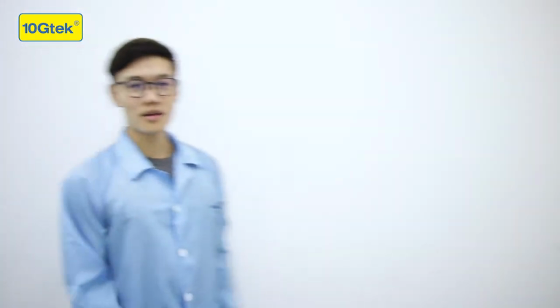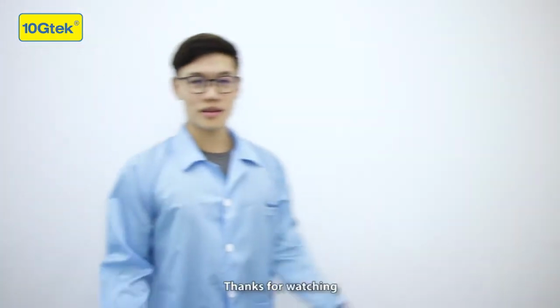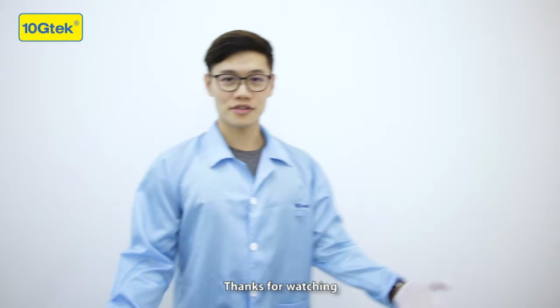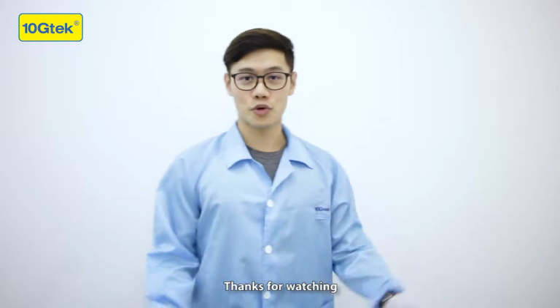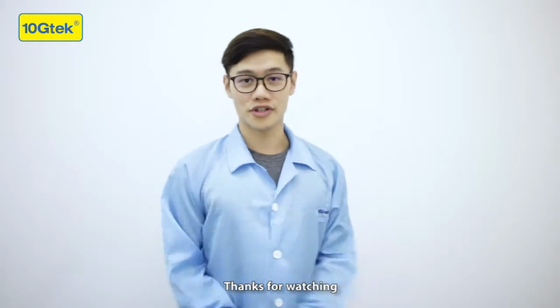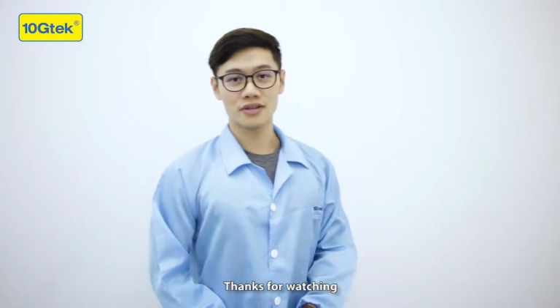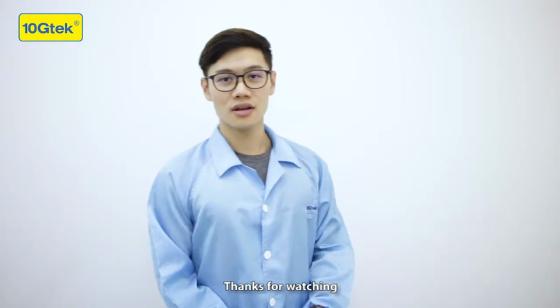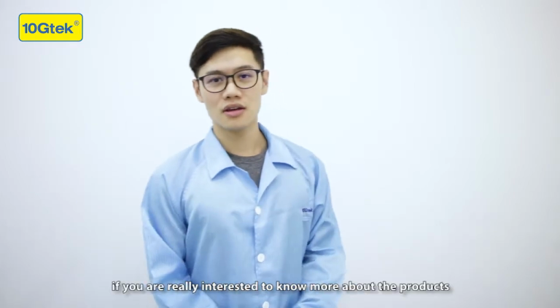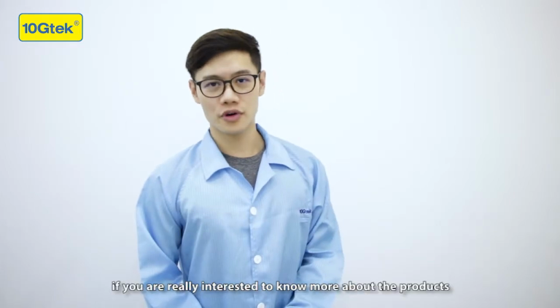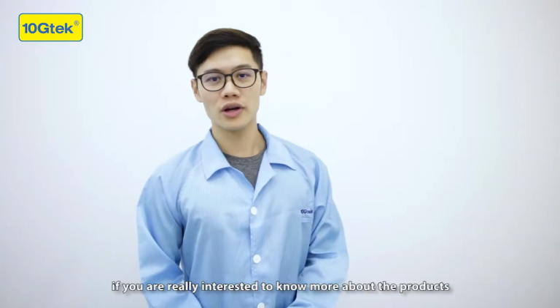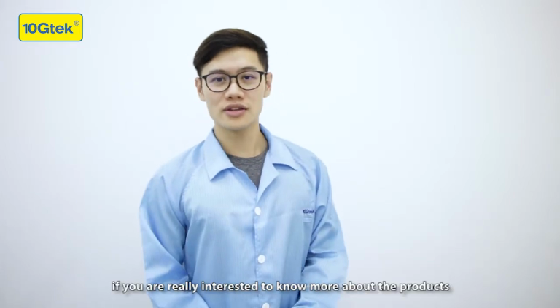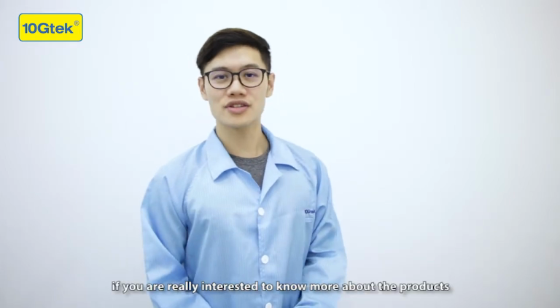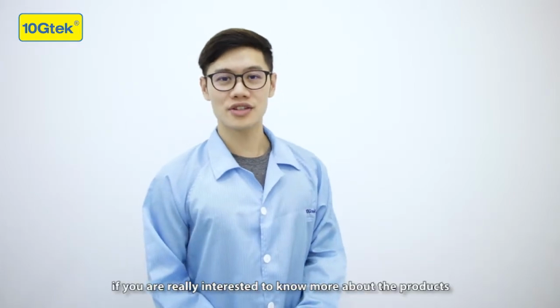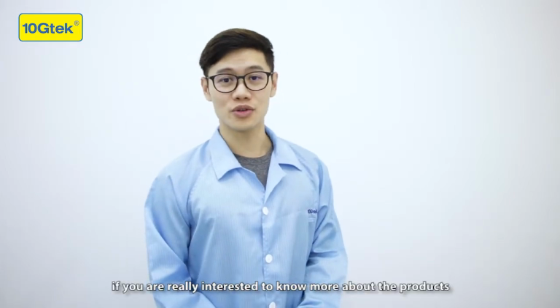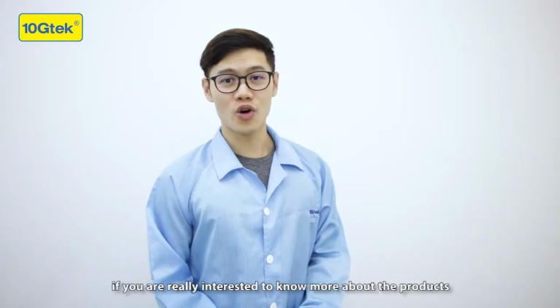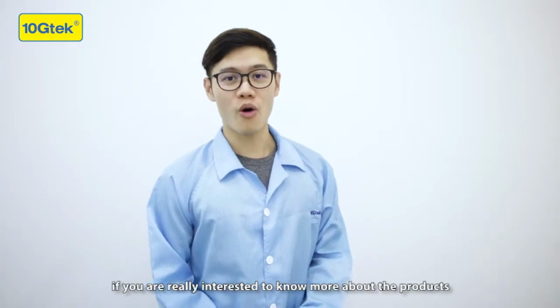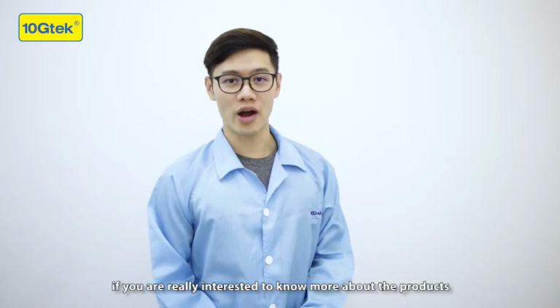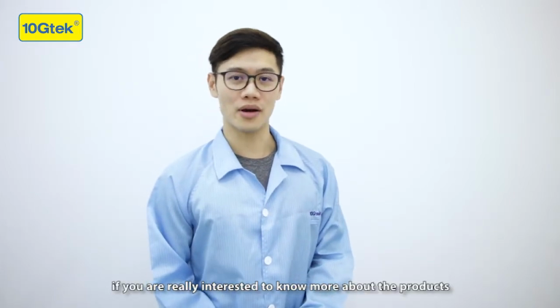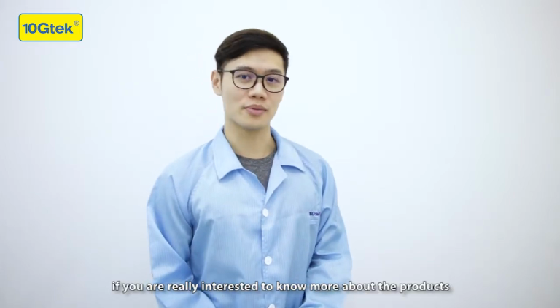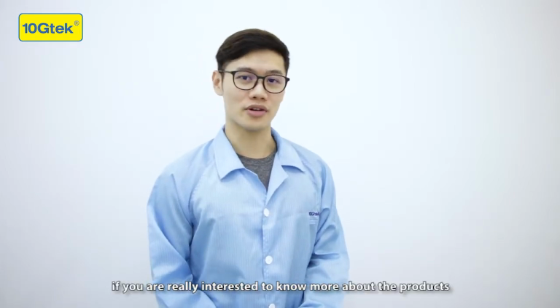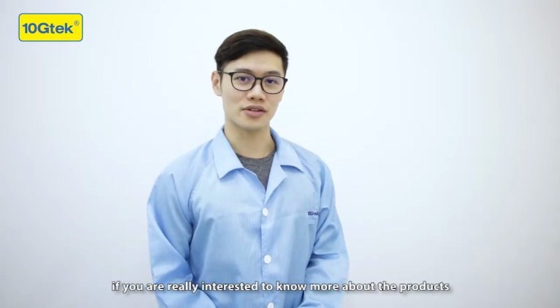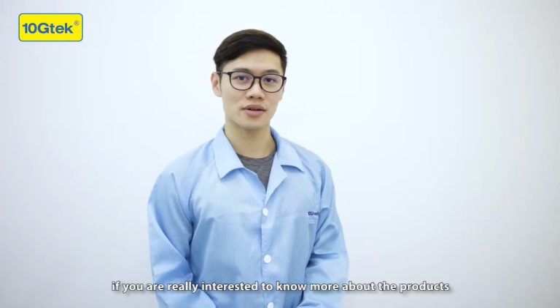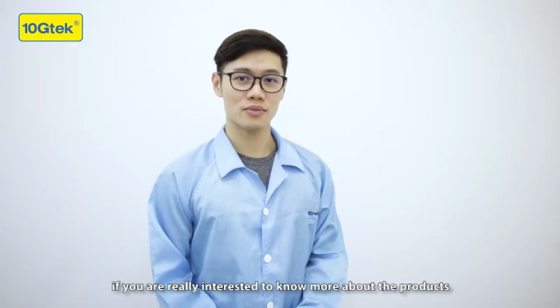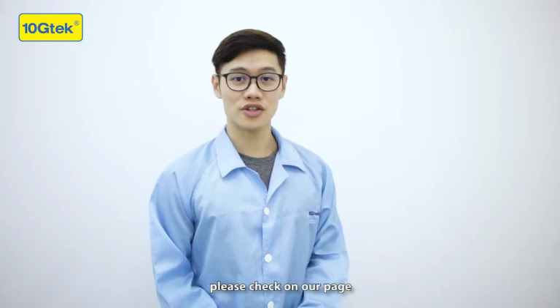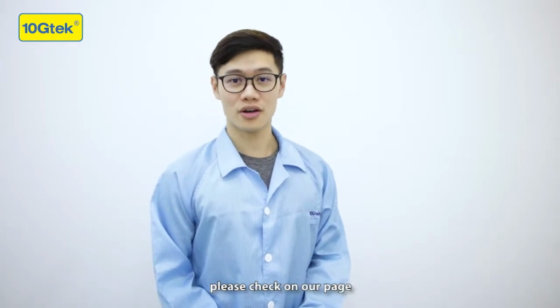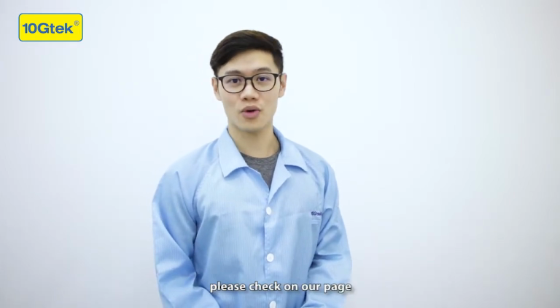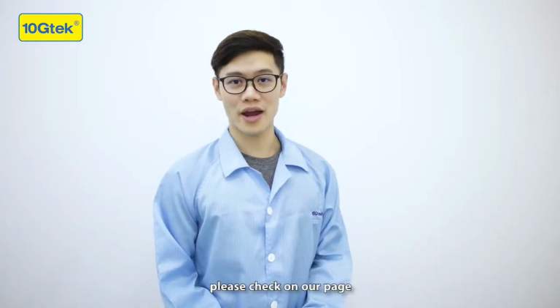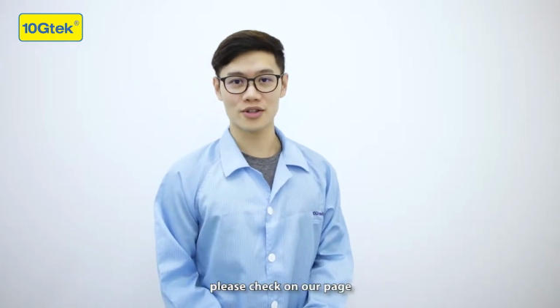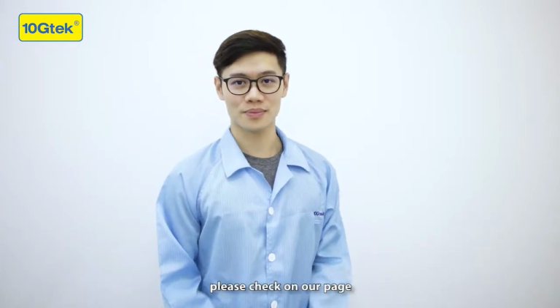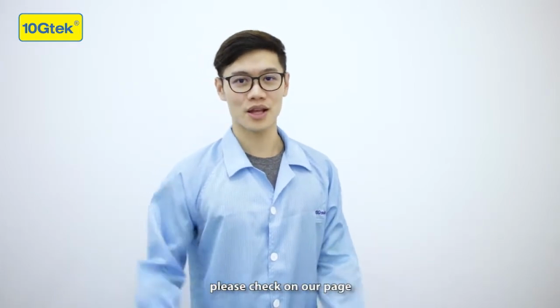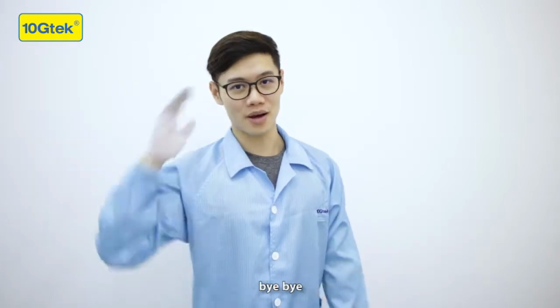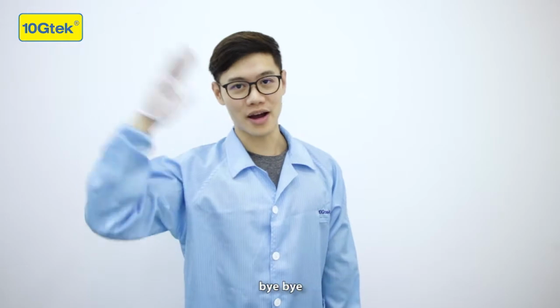Thanks for watching. If you are interested to know more about the products, please check on our page. Bye-bye.